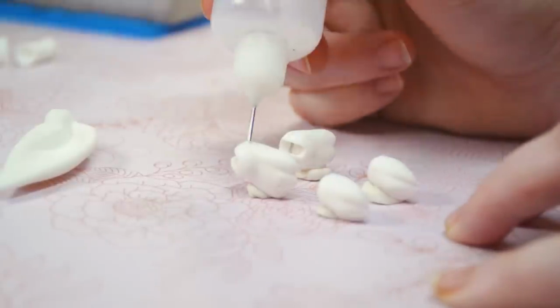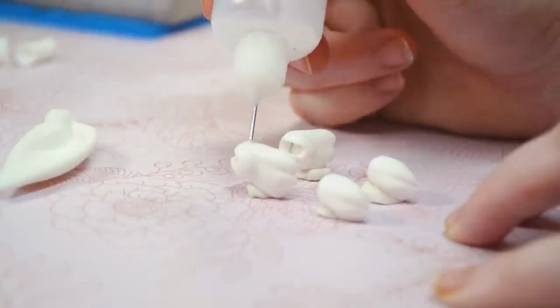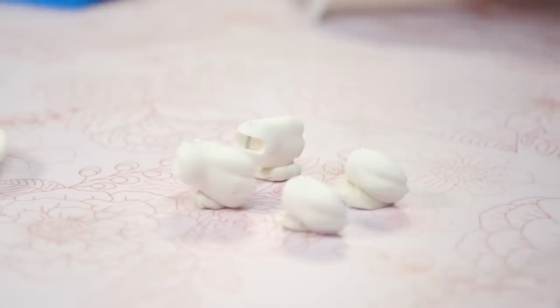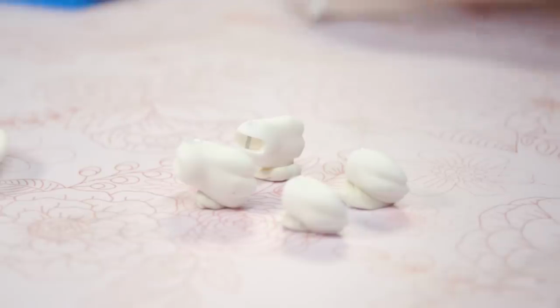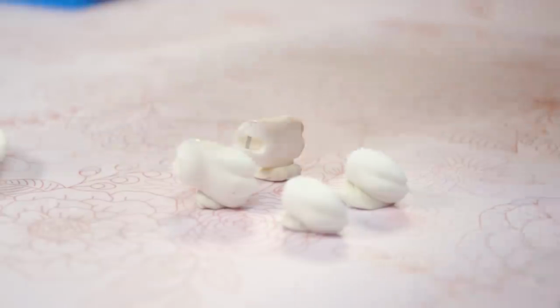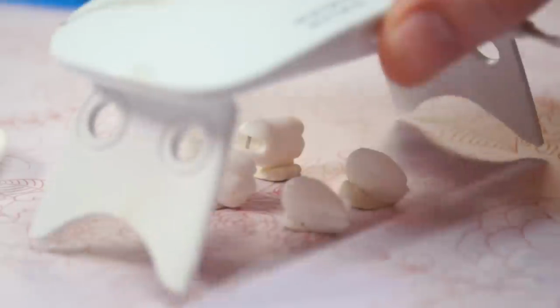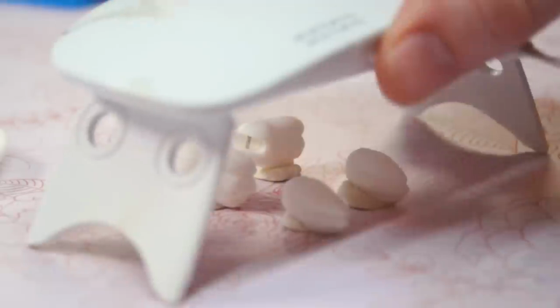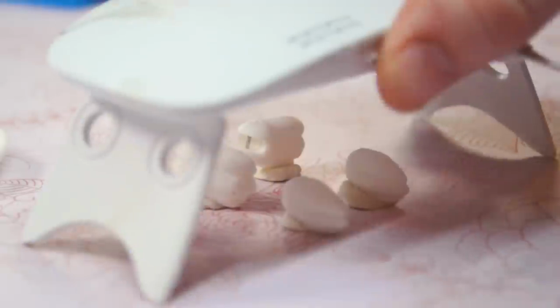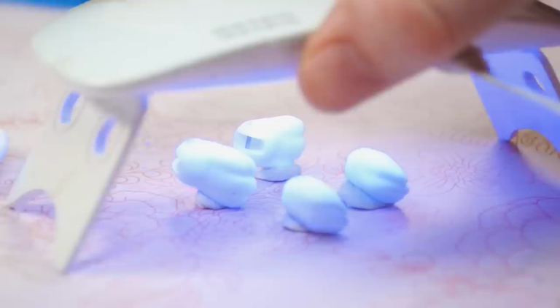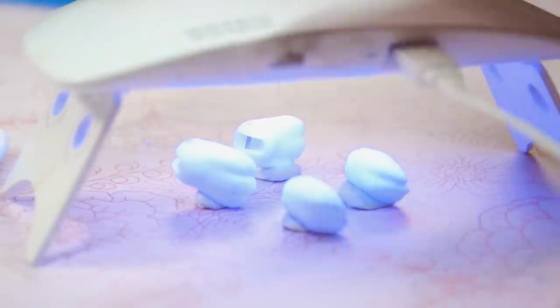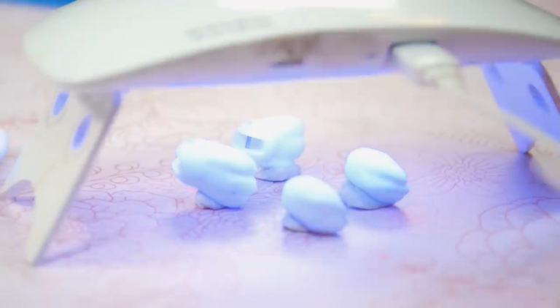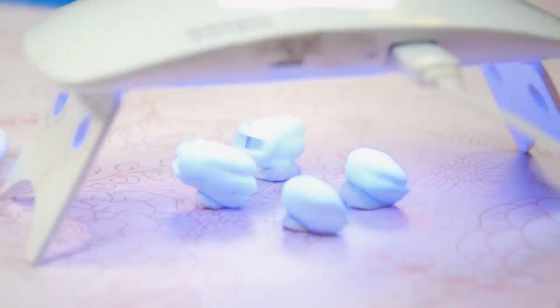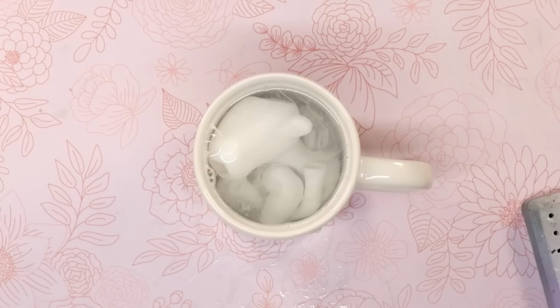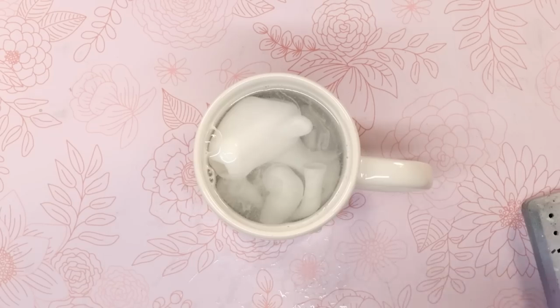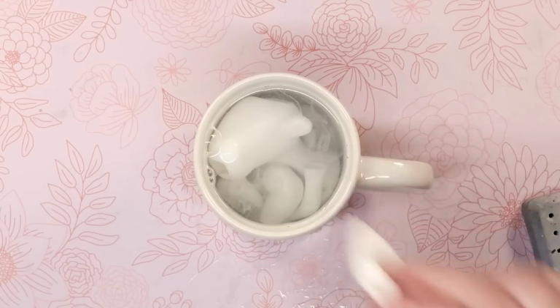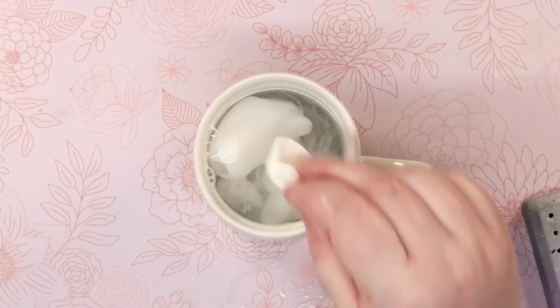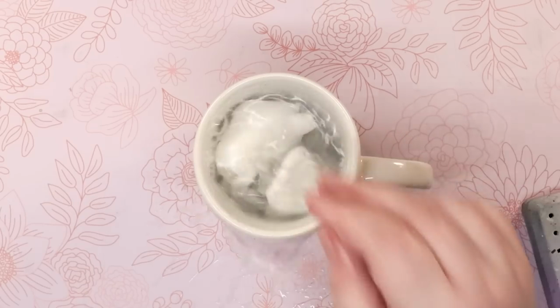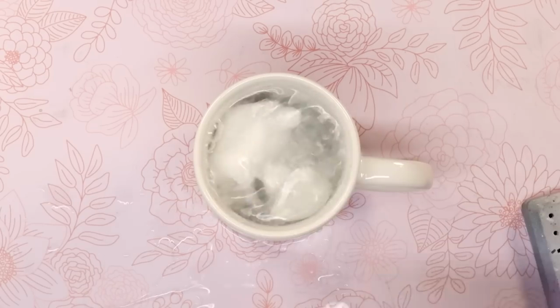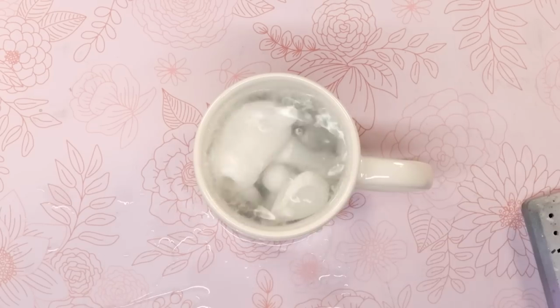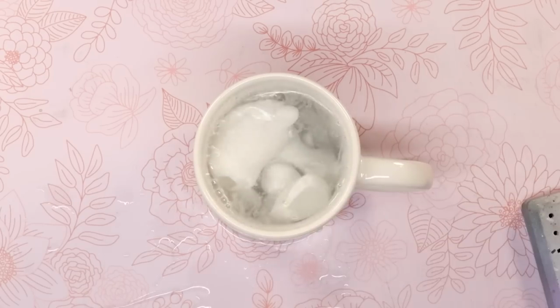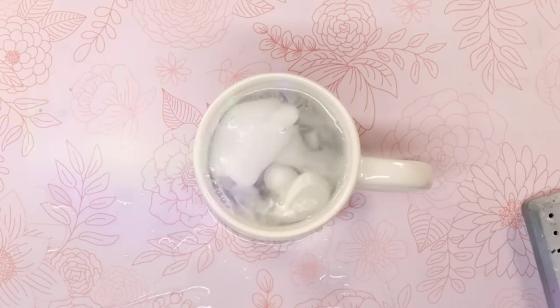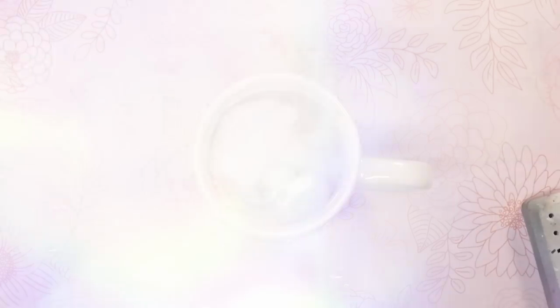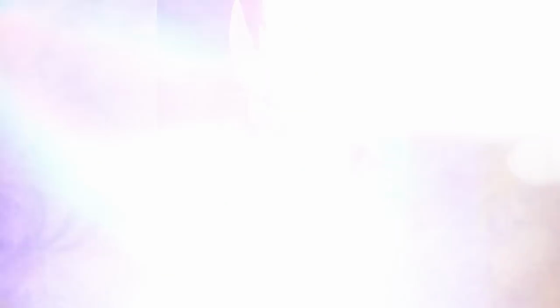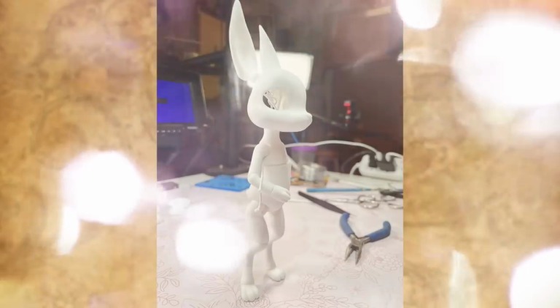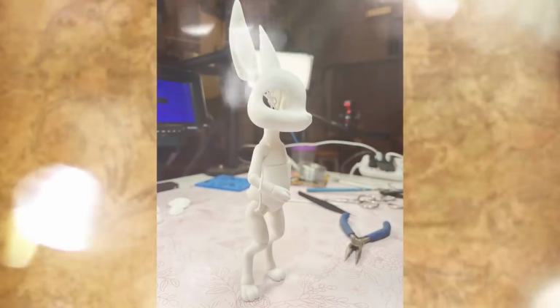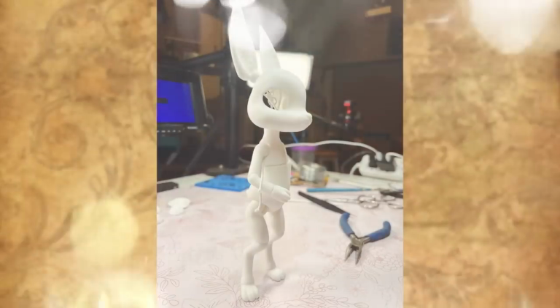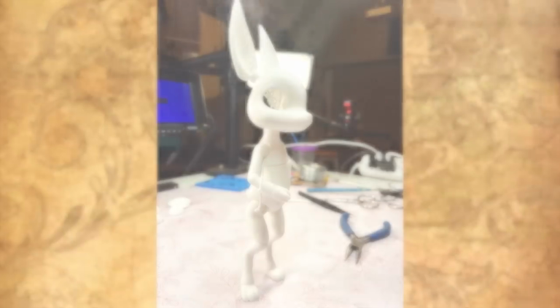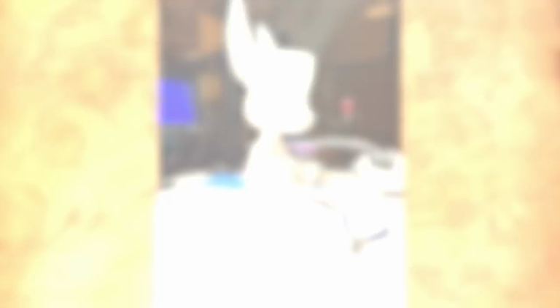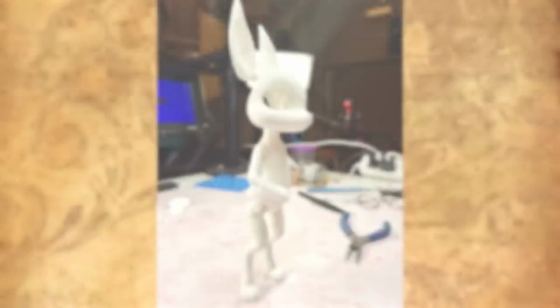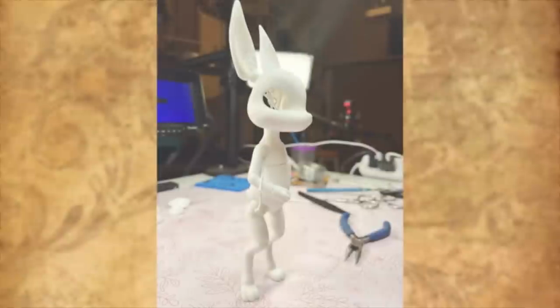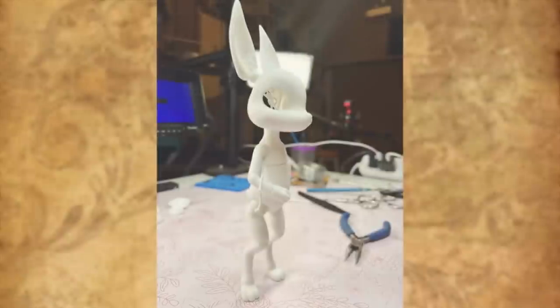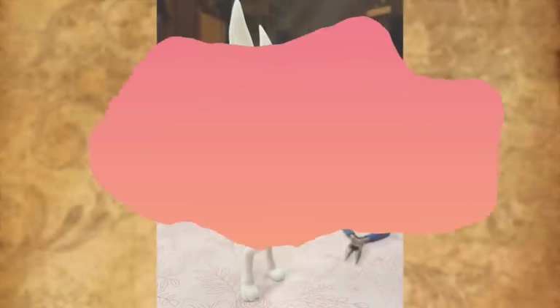Once that was done, I gave the pieces a bath in hot water with dish soap to remove the oils left by our hands.